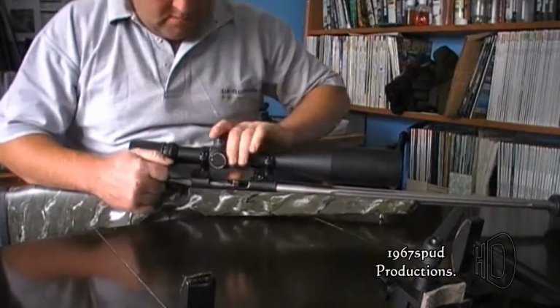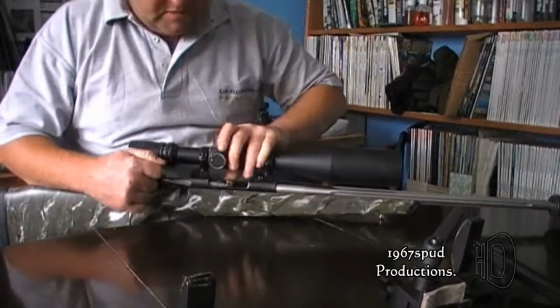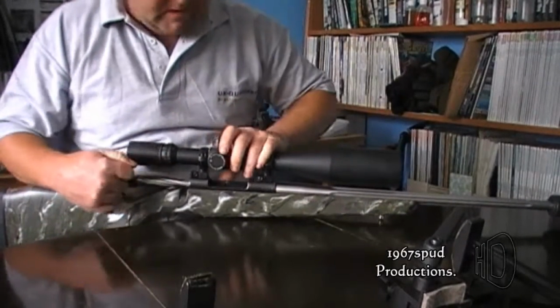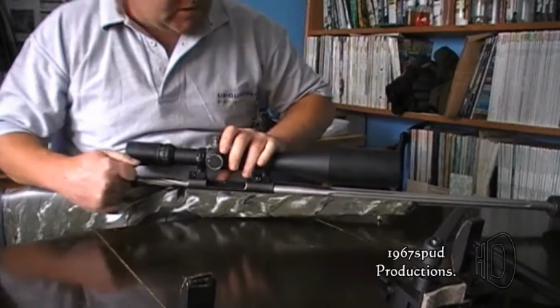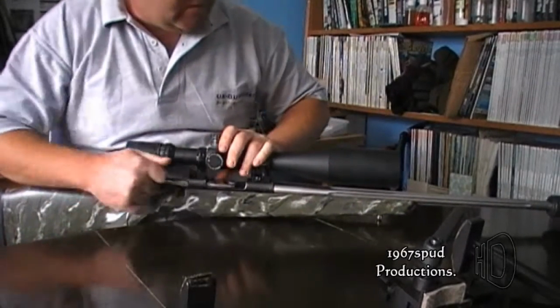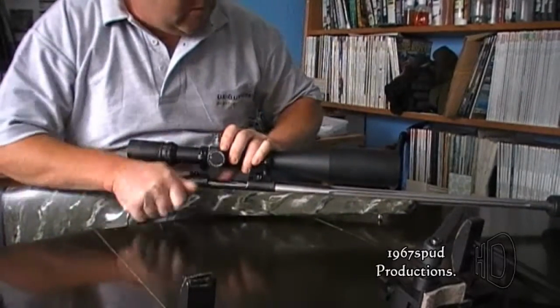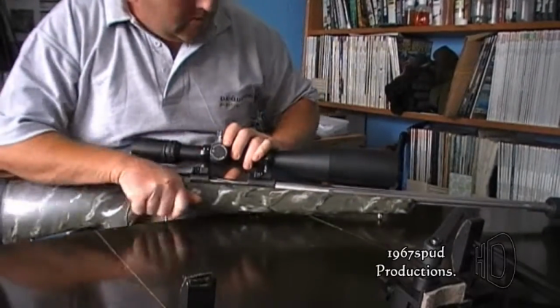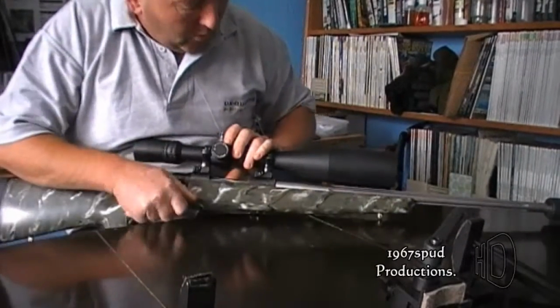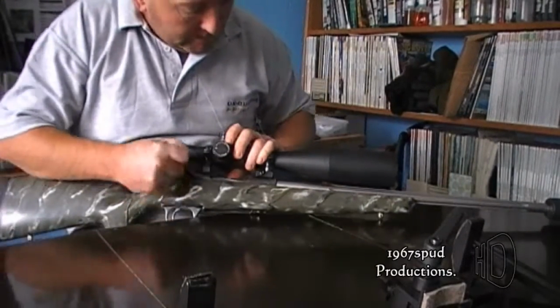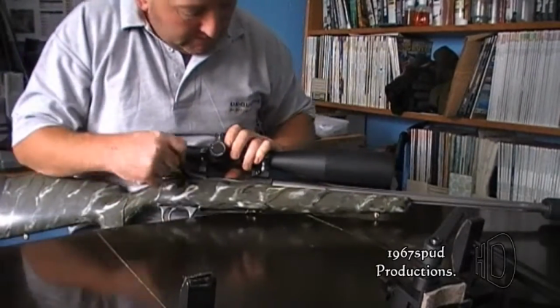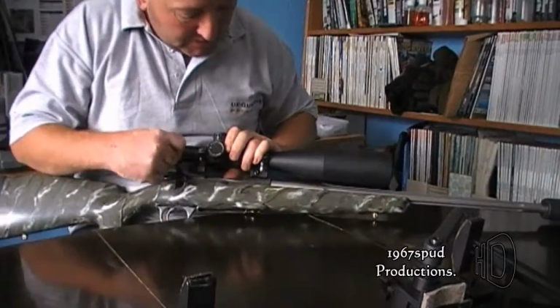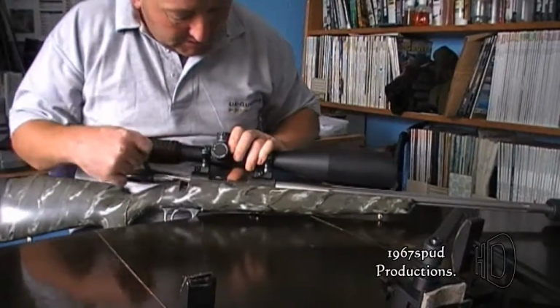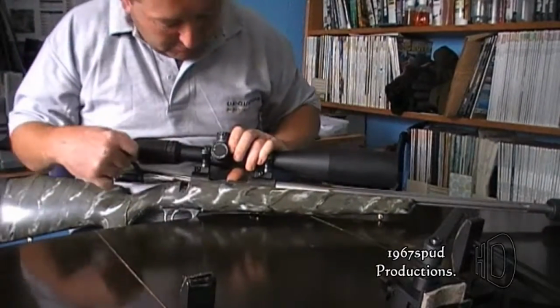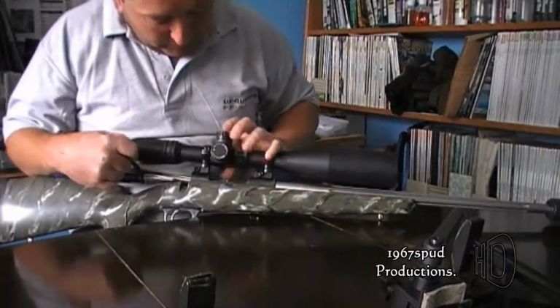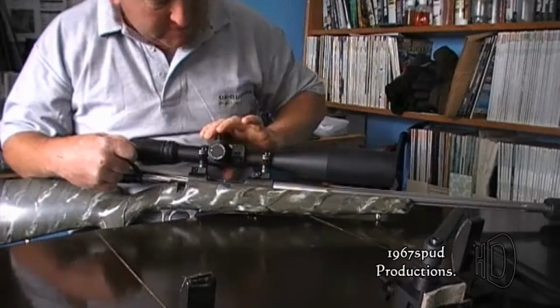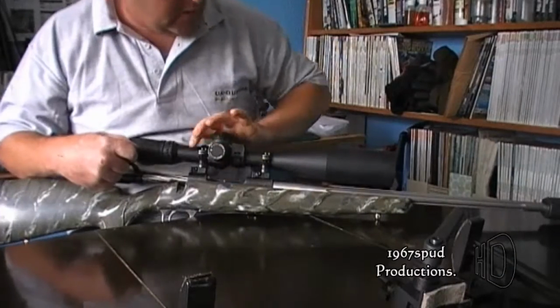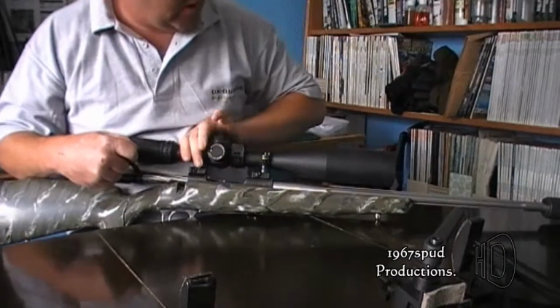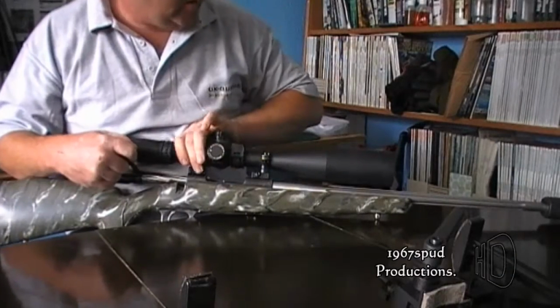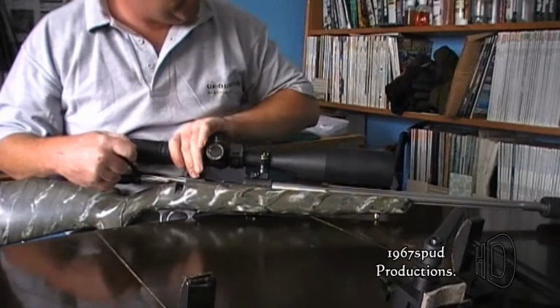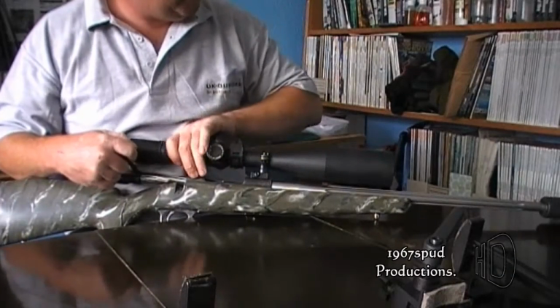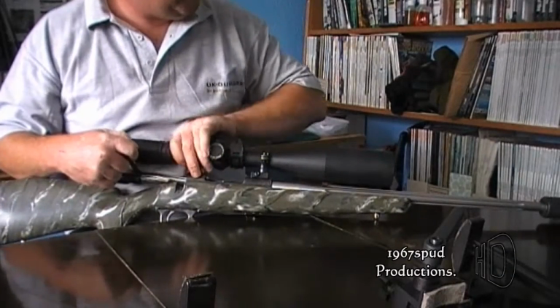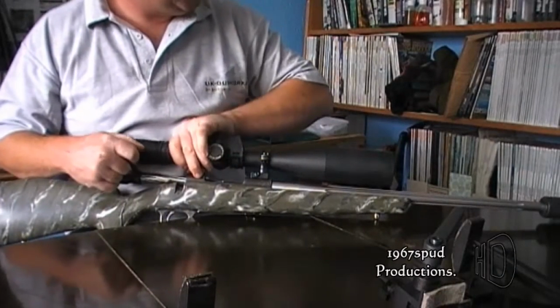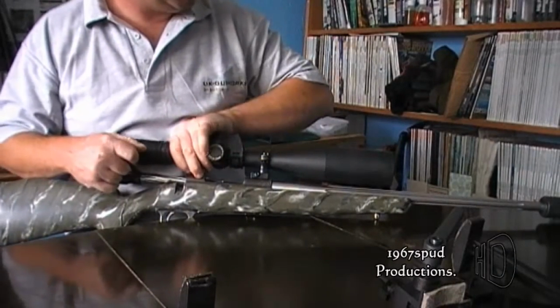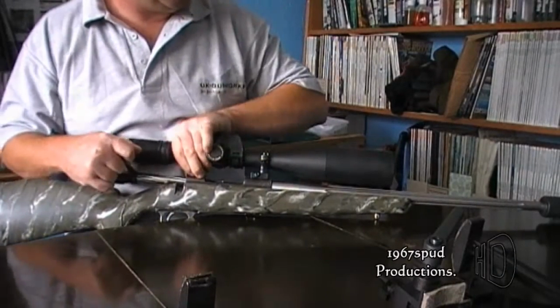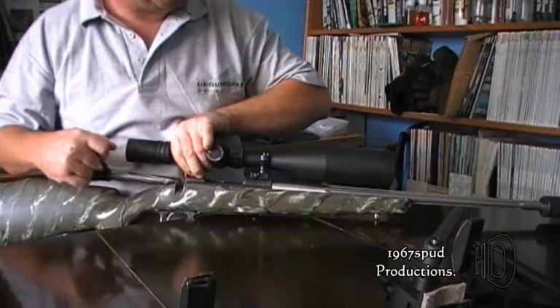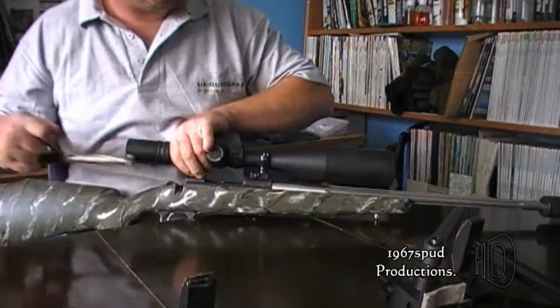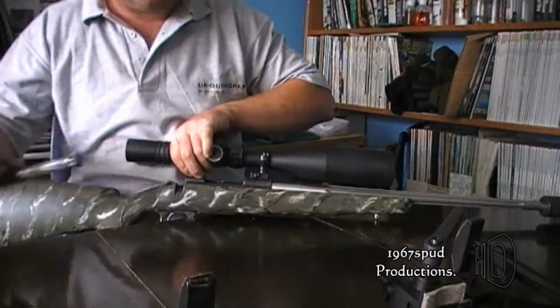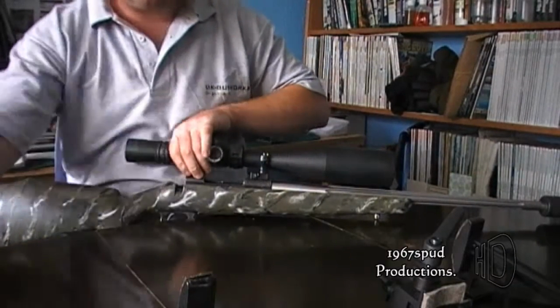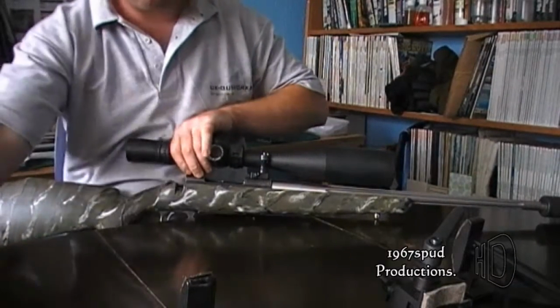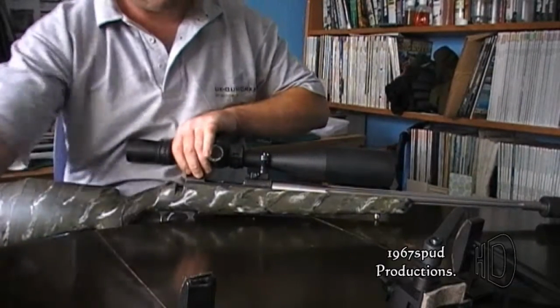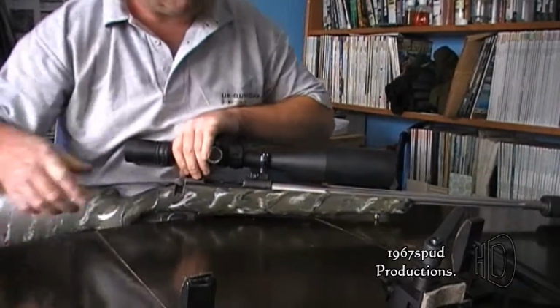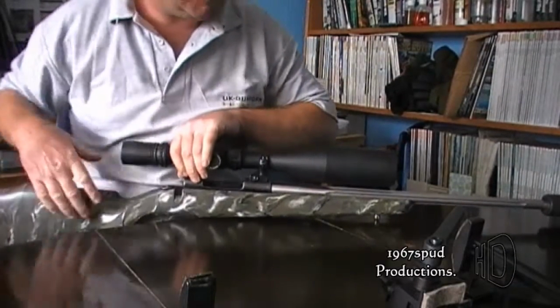Just make sure - always make sure your rifles are not loaded. I'll take the bolt out just to be sure.